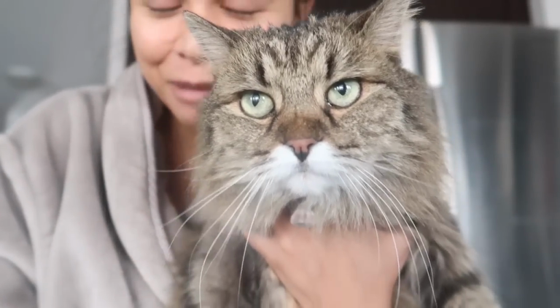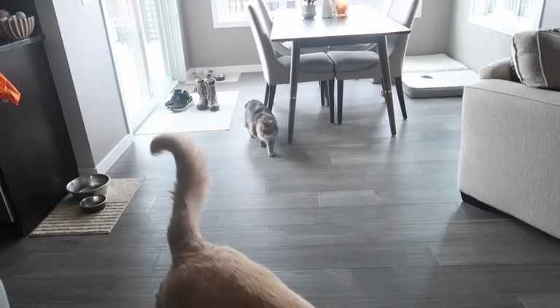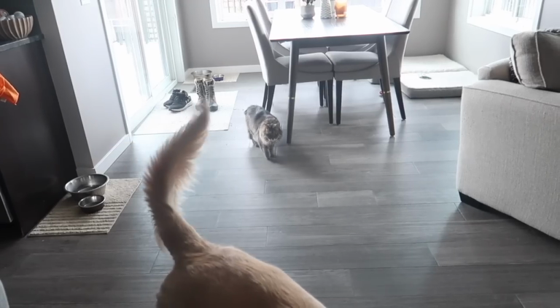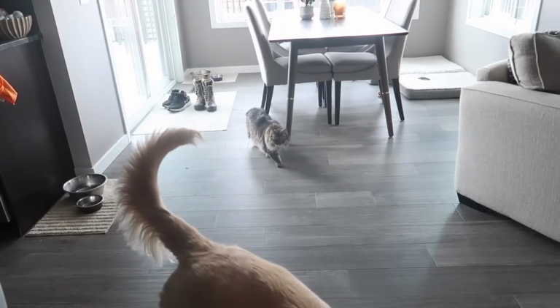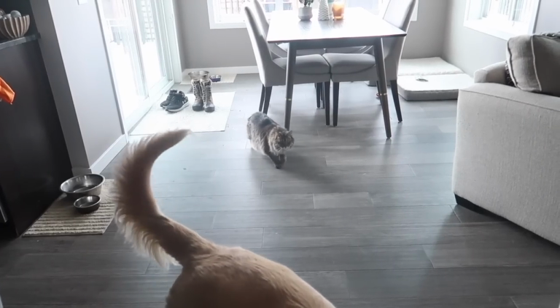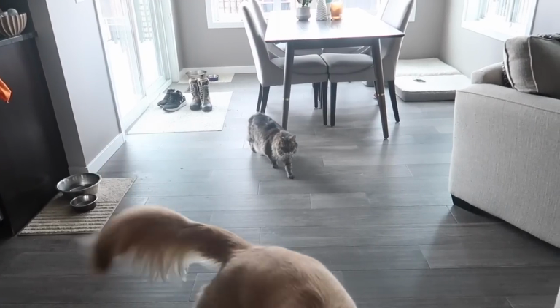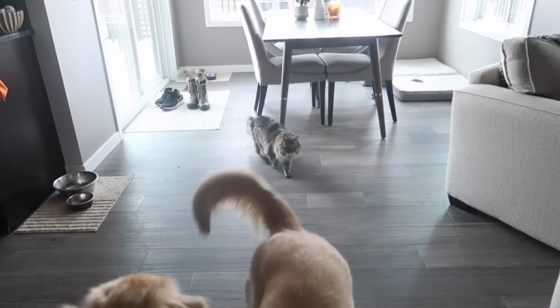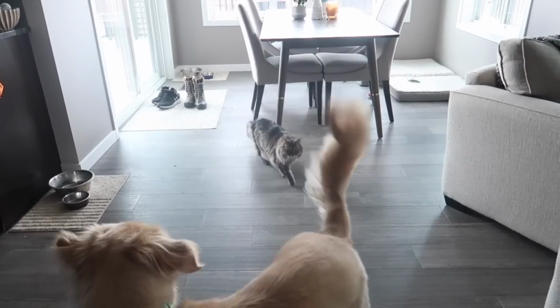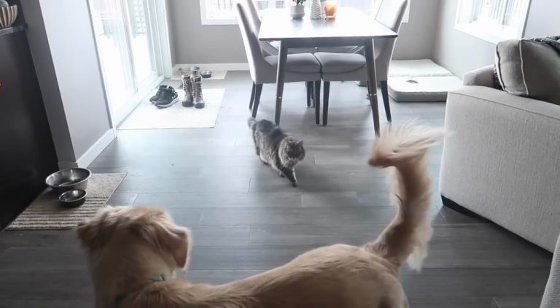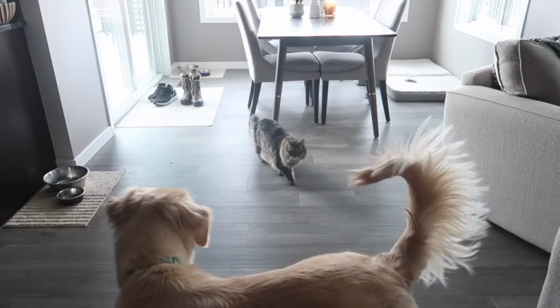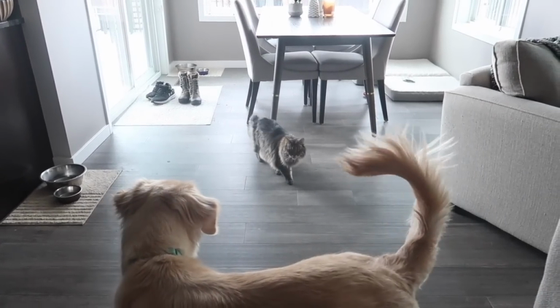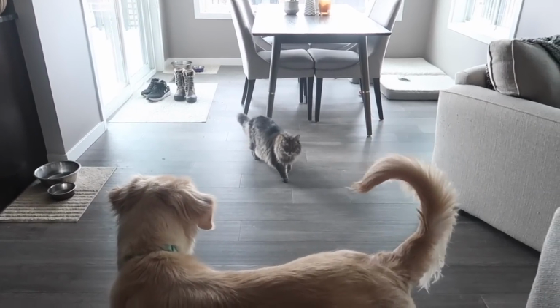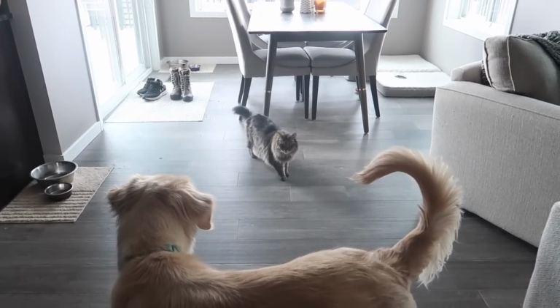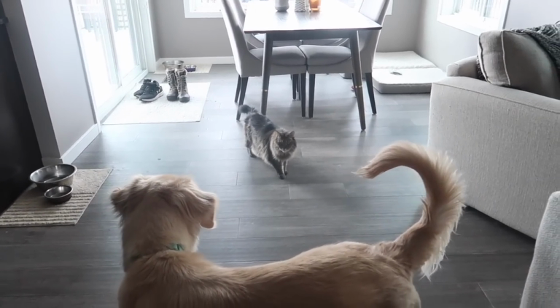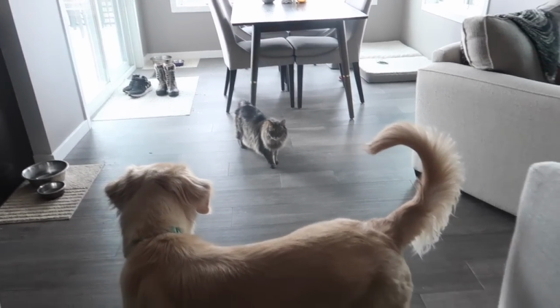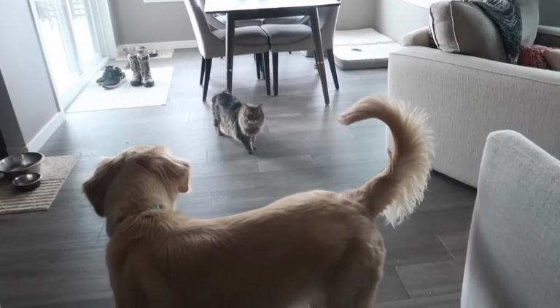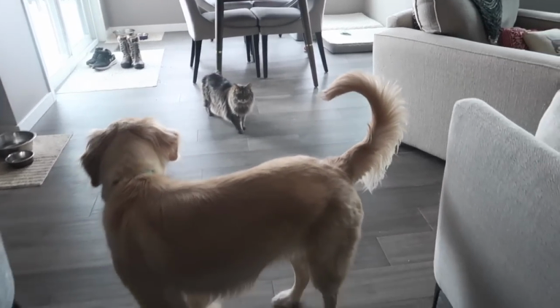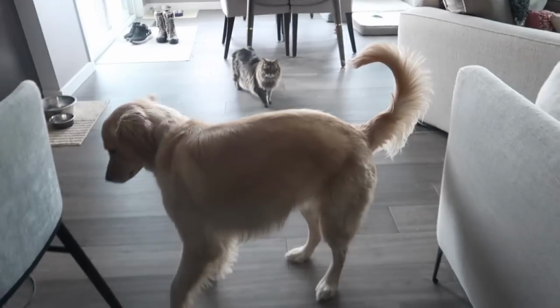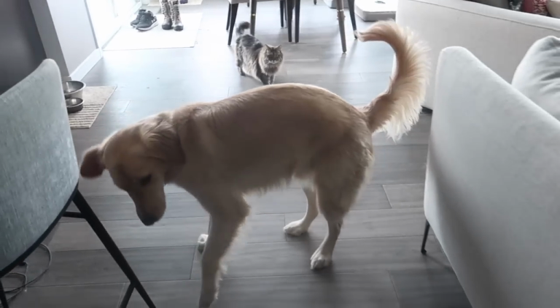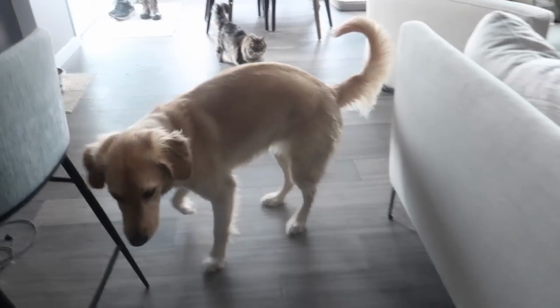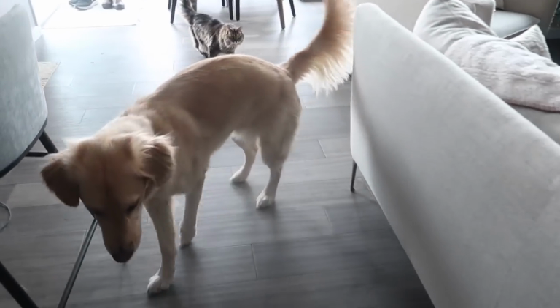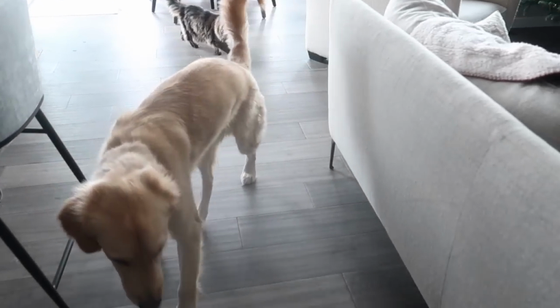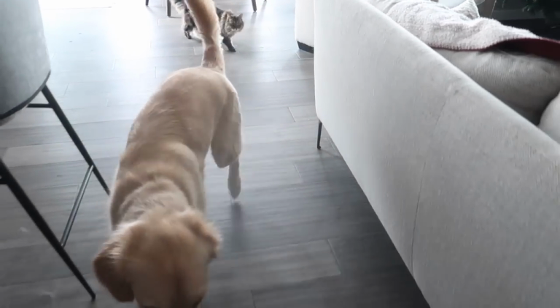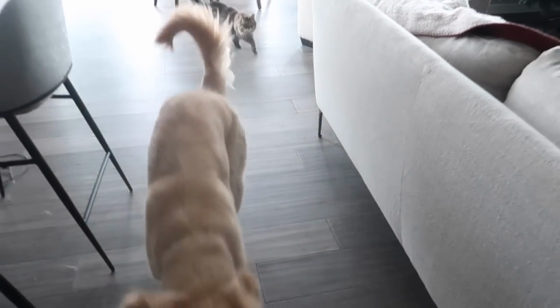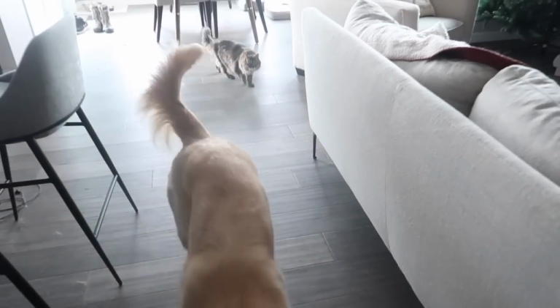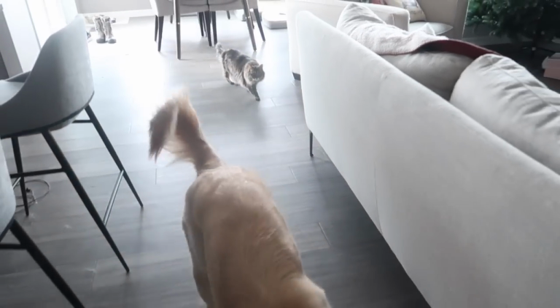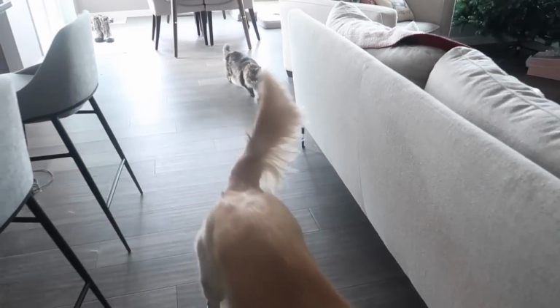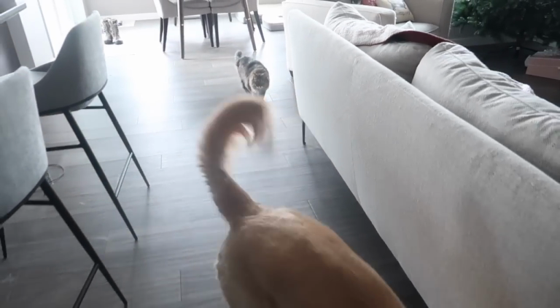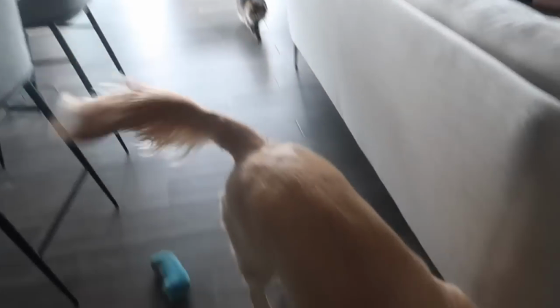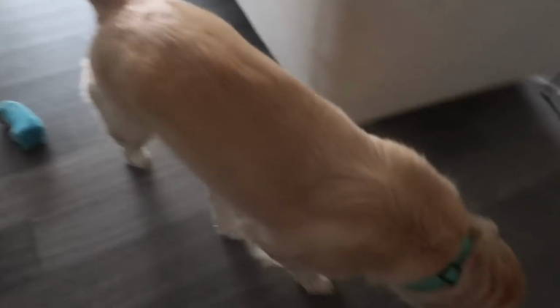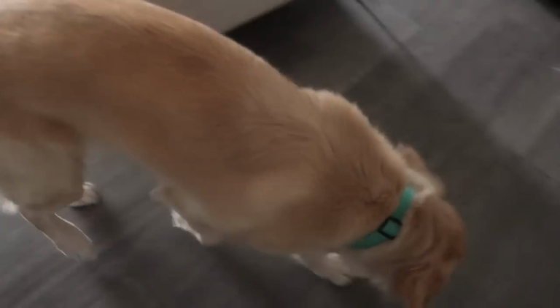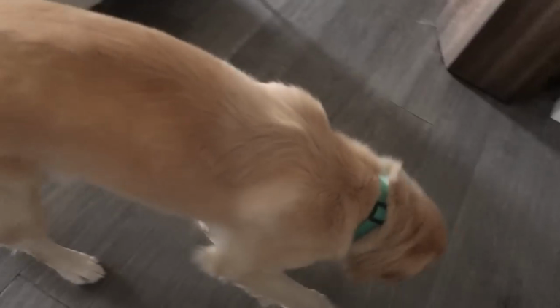But first I have to feed this cat. Jiggy, come on — let's go get you your food. Not you.